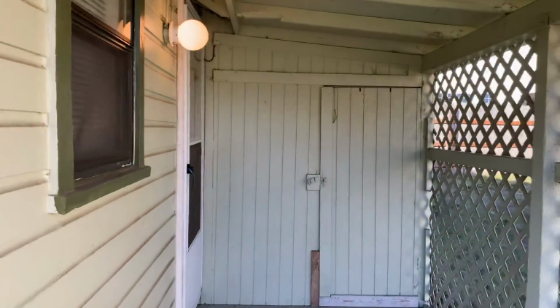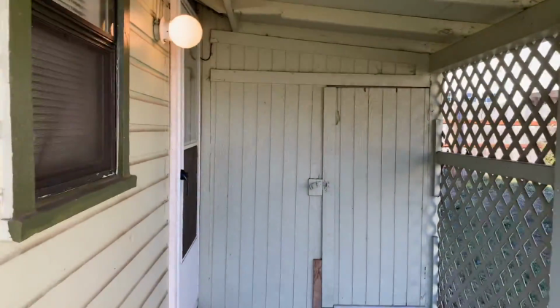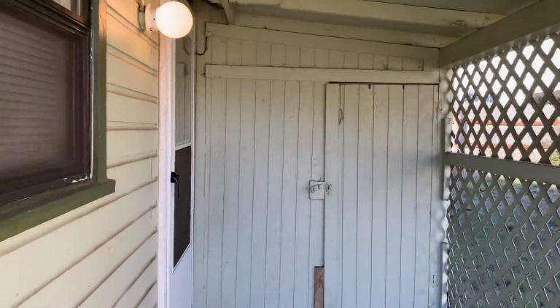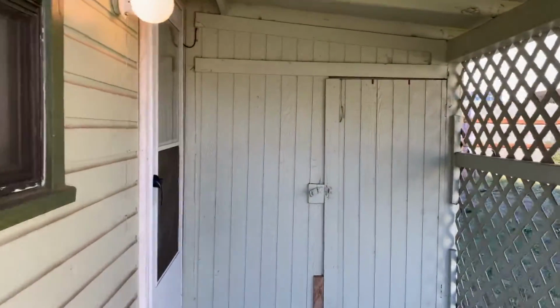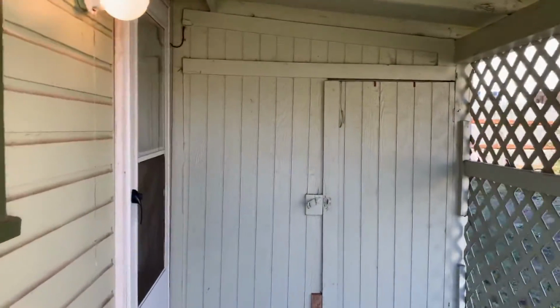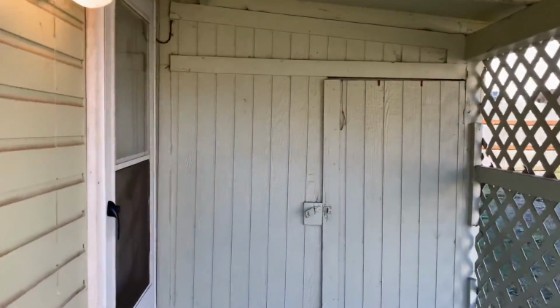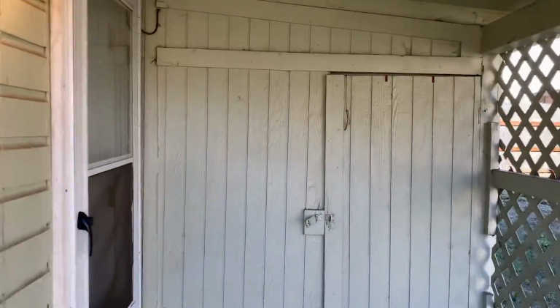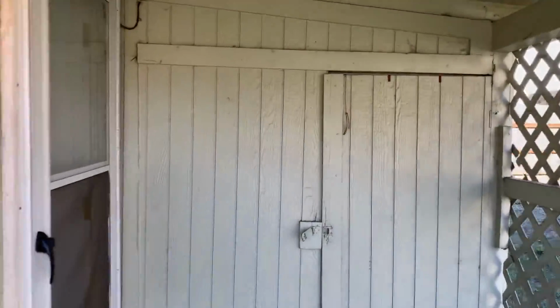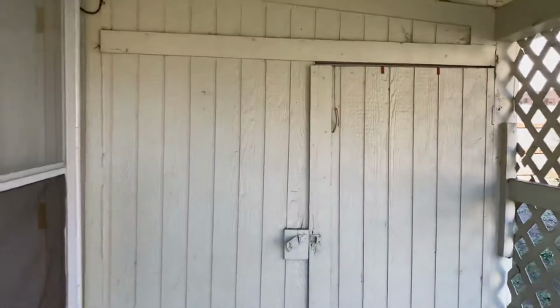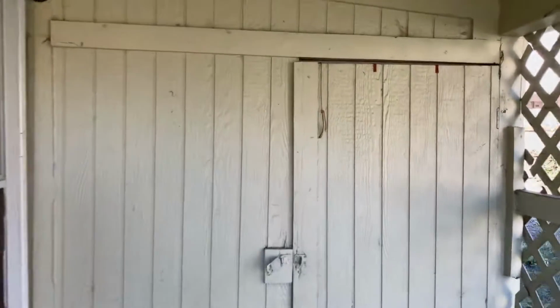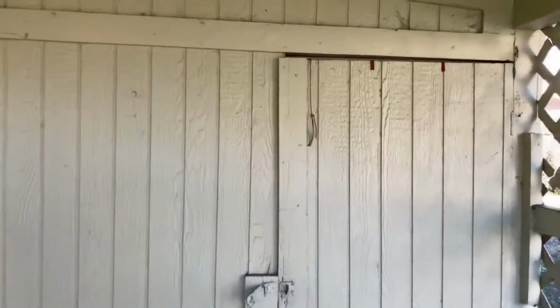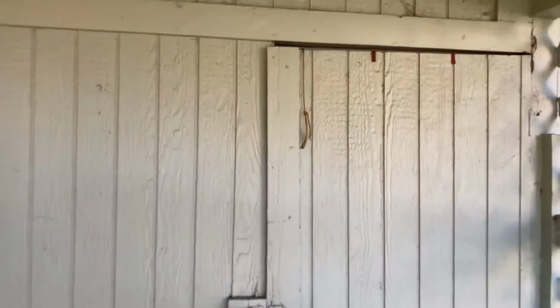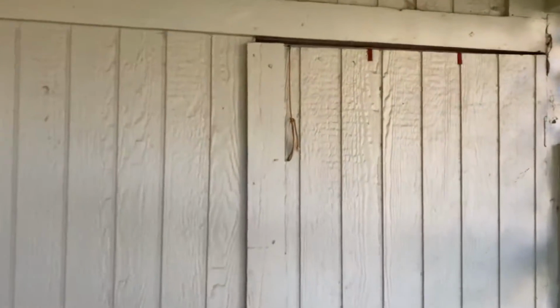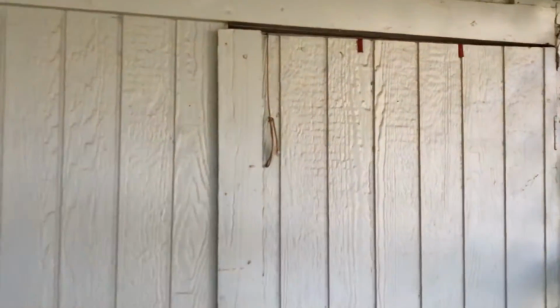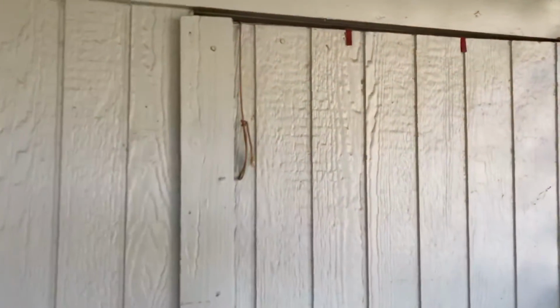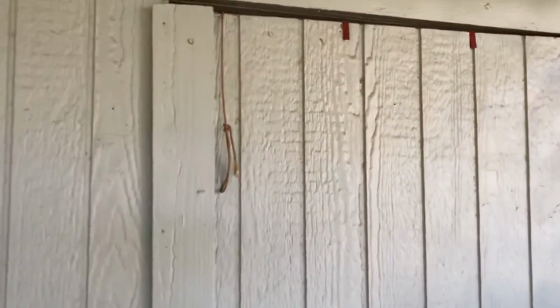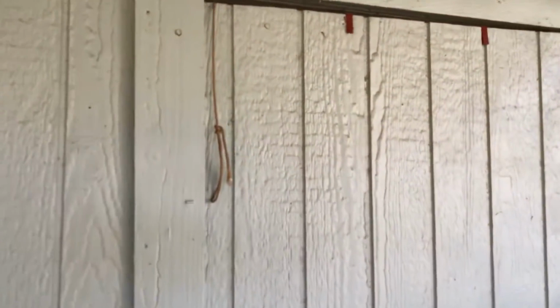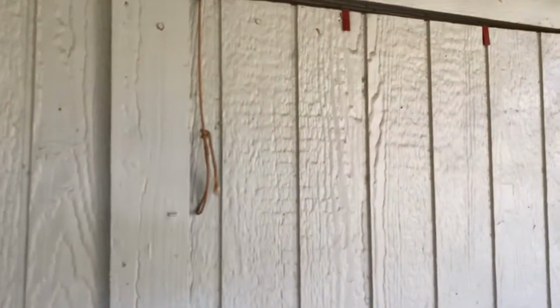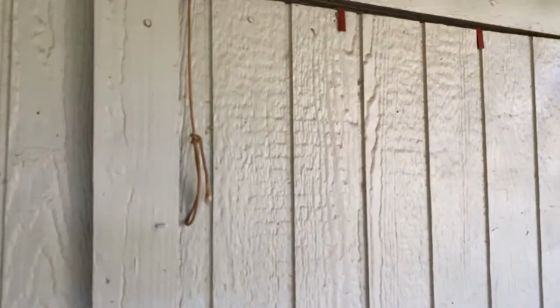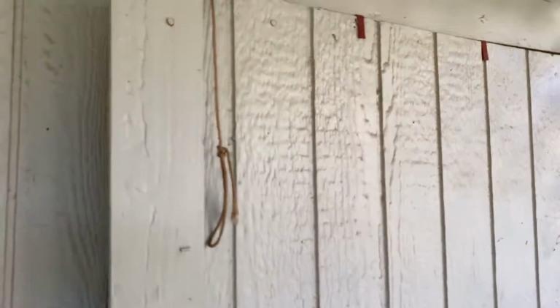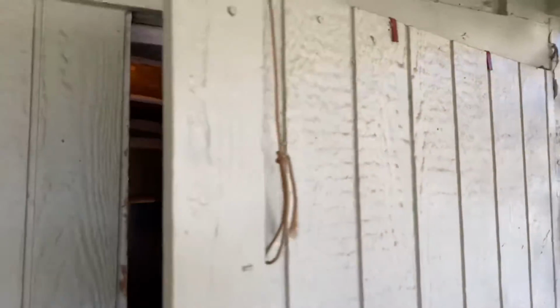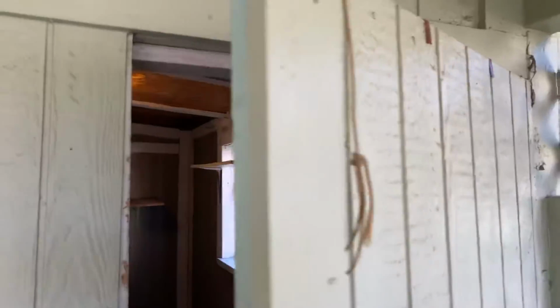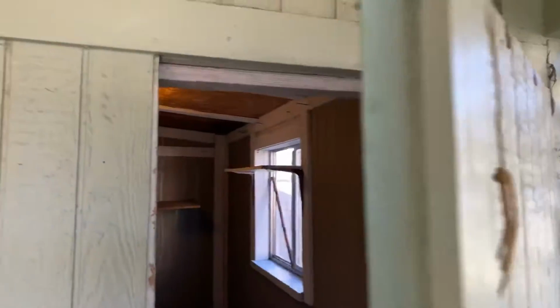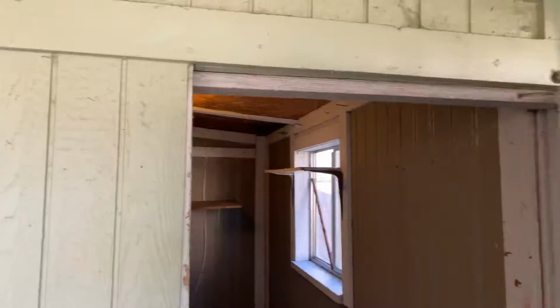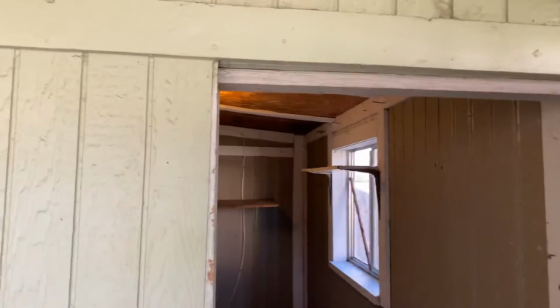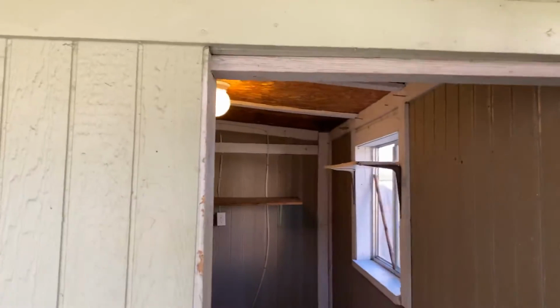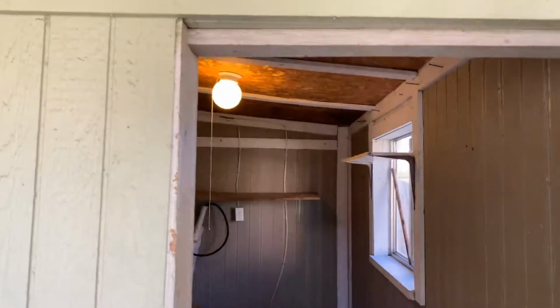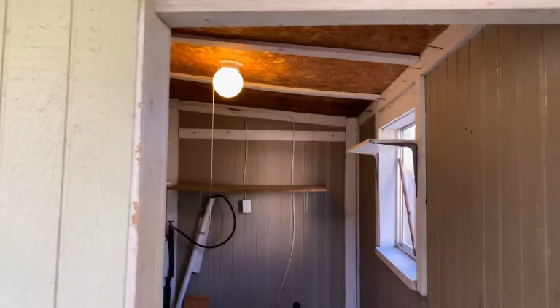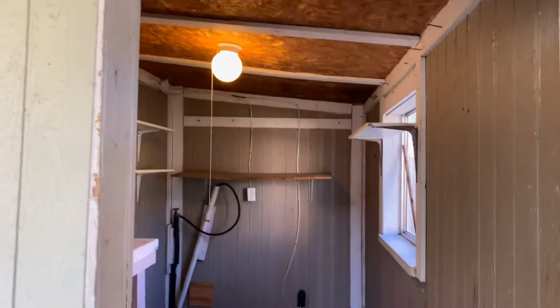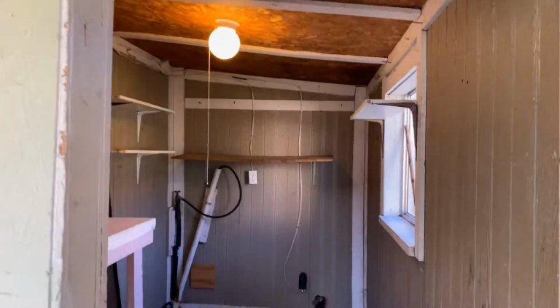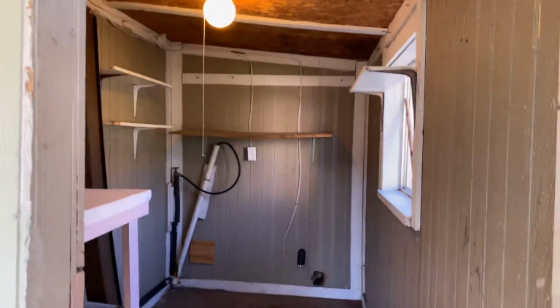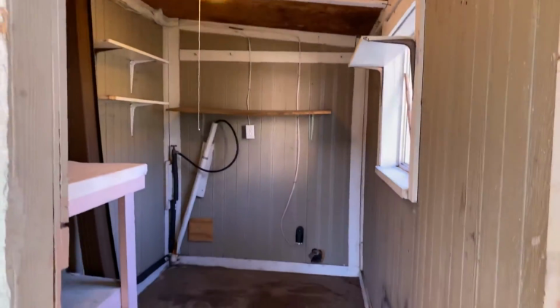Here outside you'll find a storage shed with washer and dryer connections.